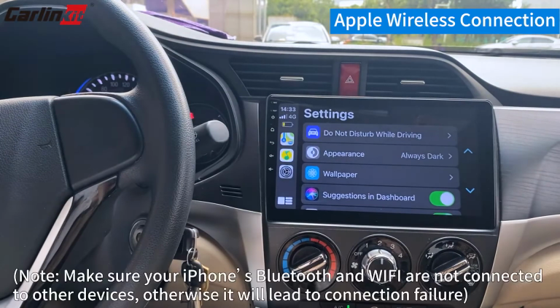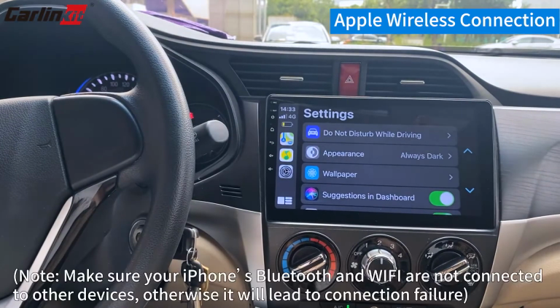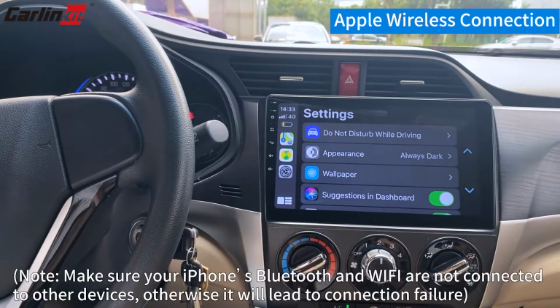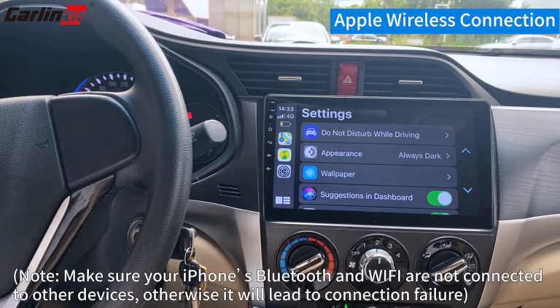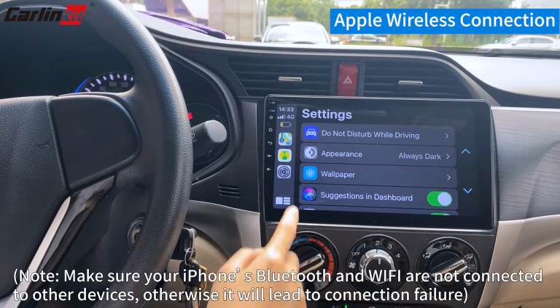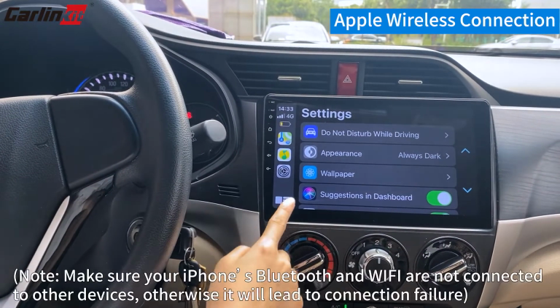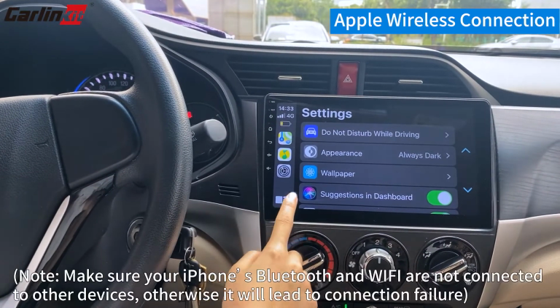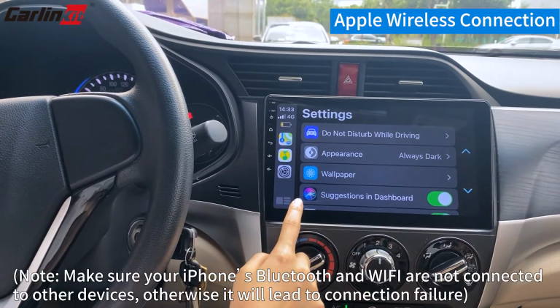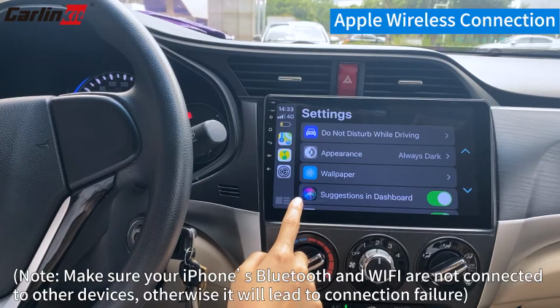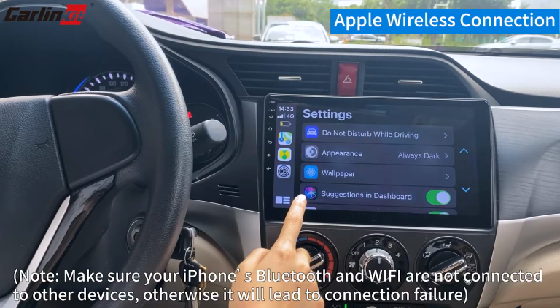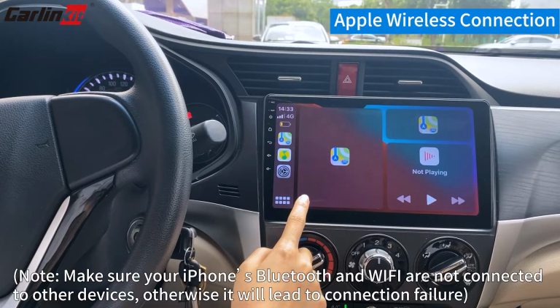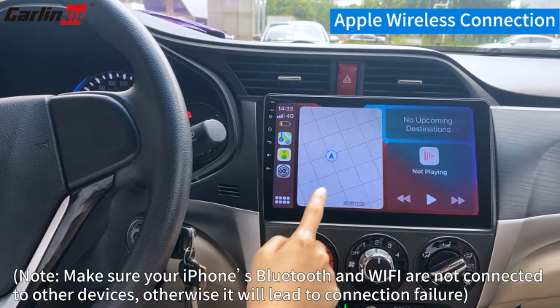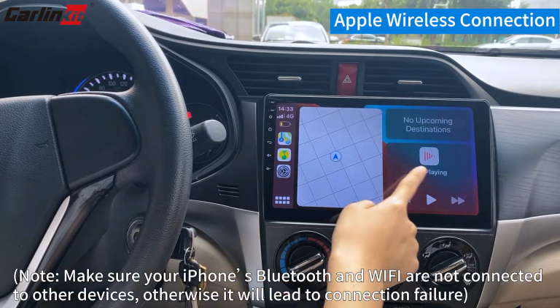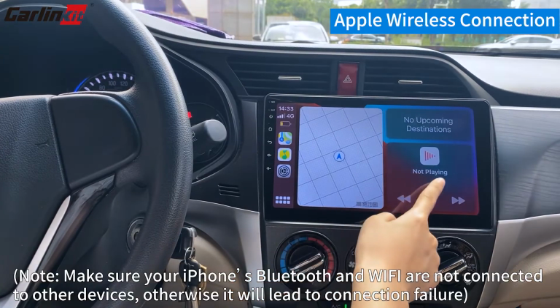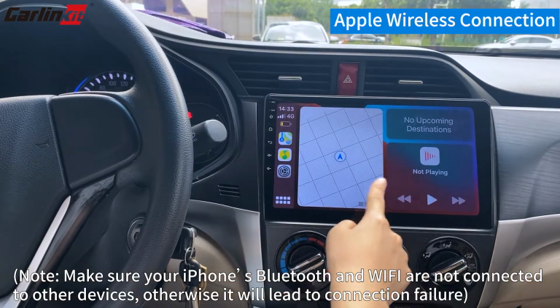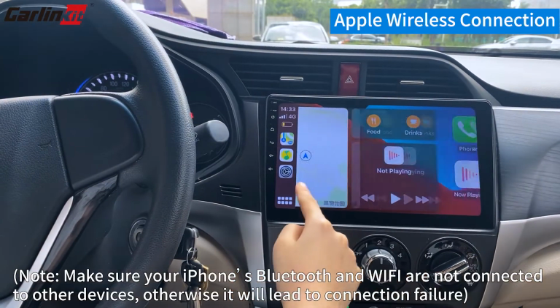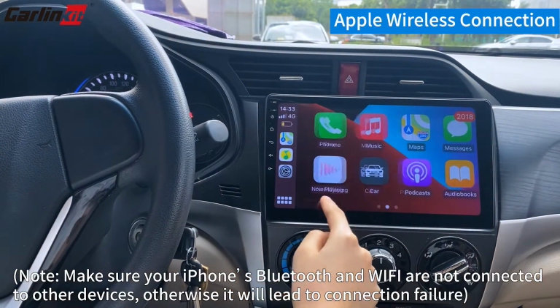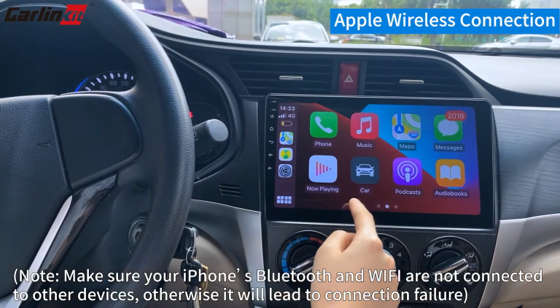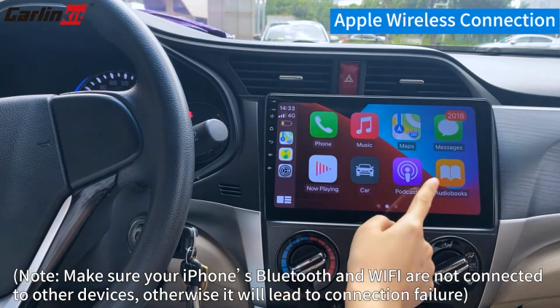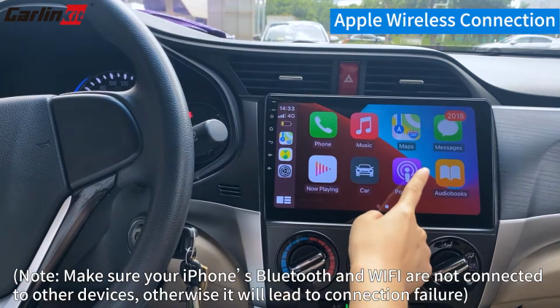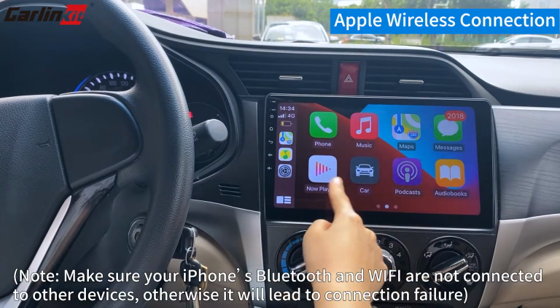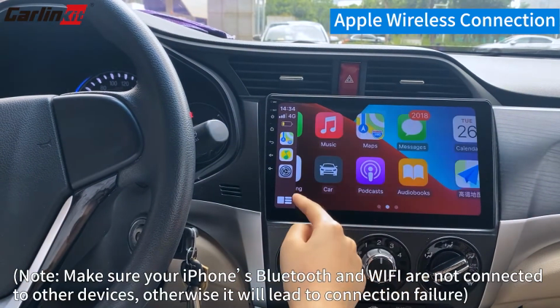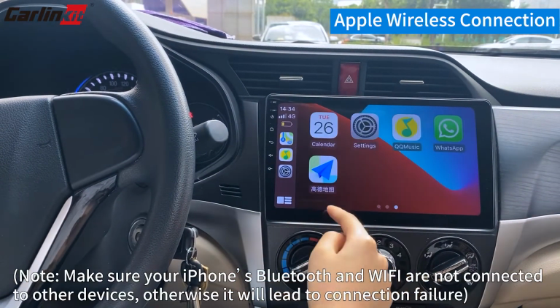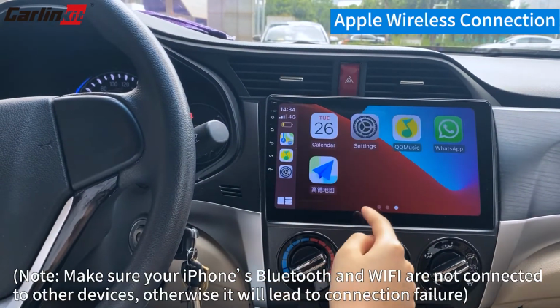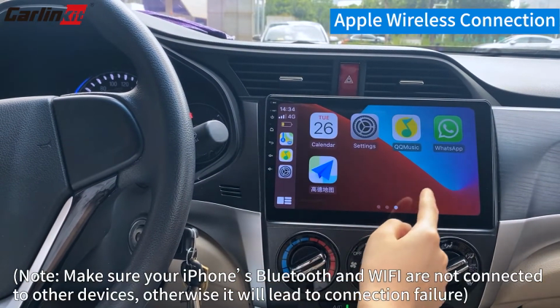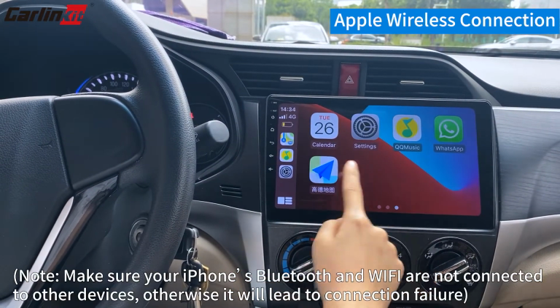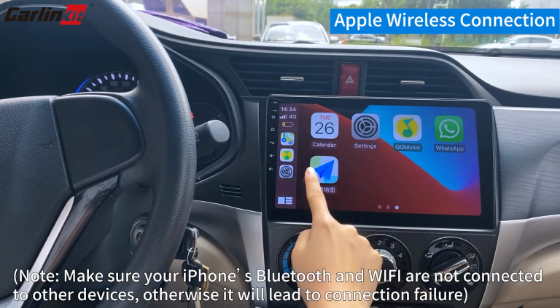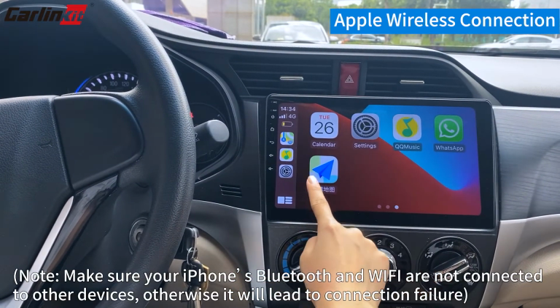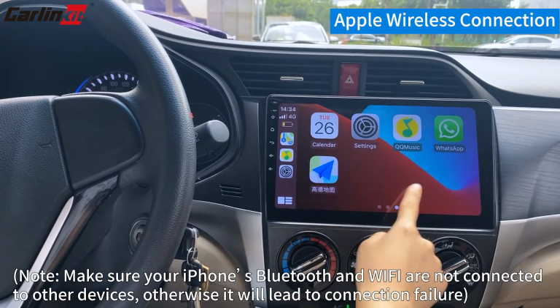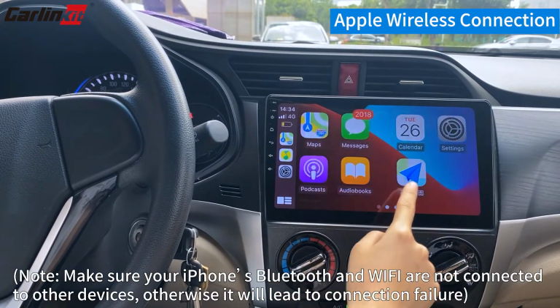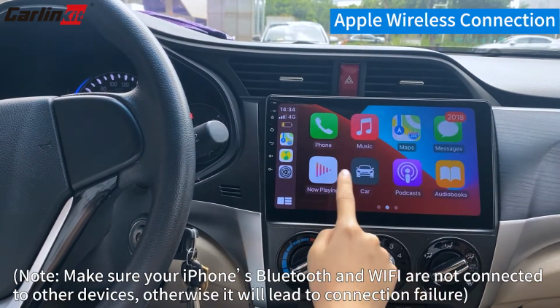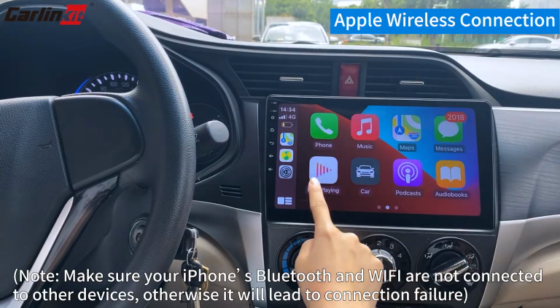Note: Make sure your iPhone's Bluetooth and Wi-Fi are not connected to other devices, otherwise it will lead to connection failure.